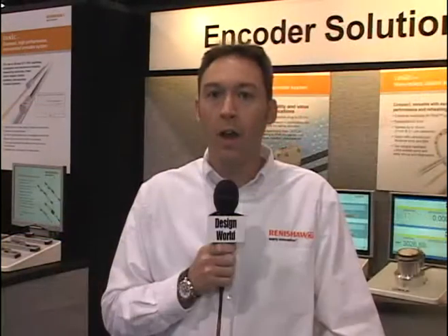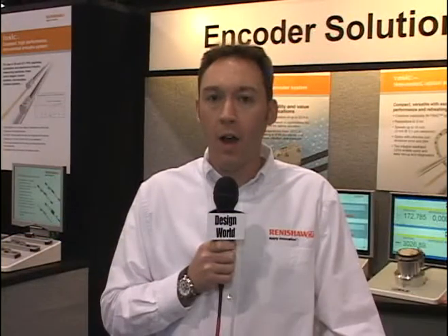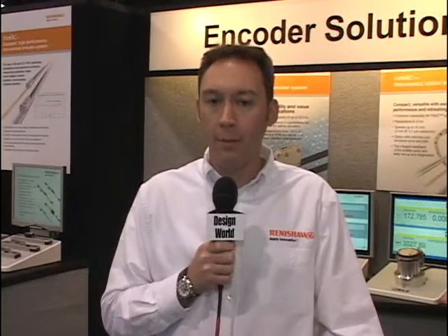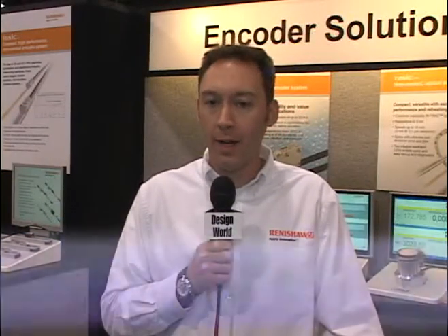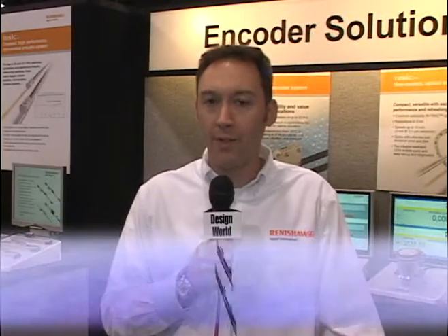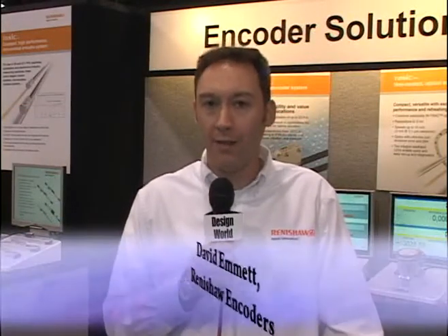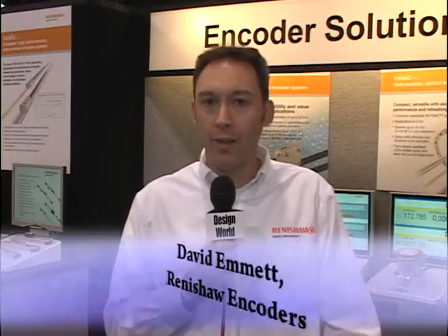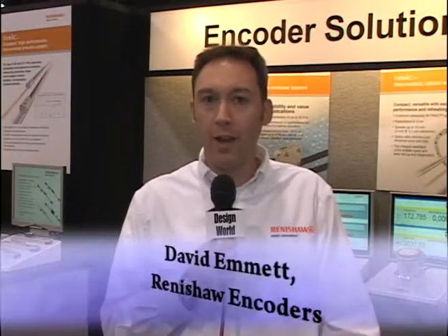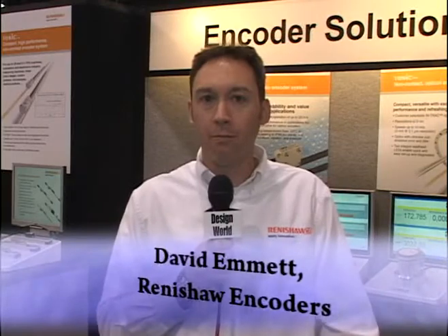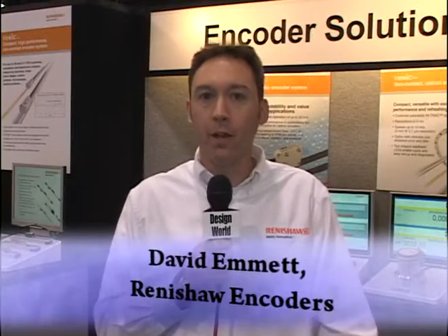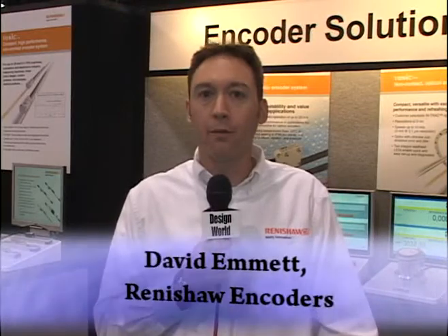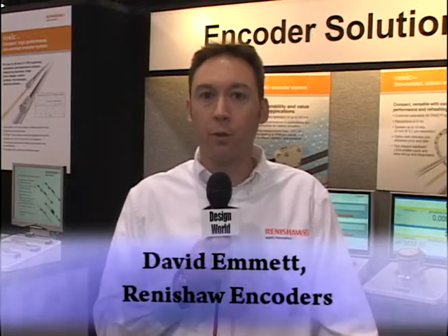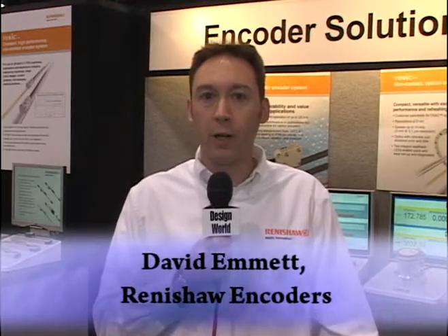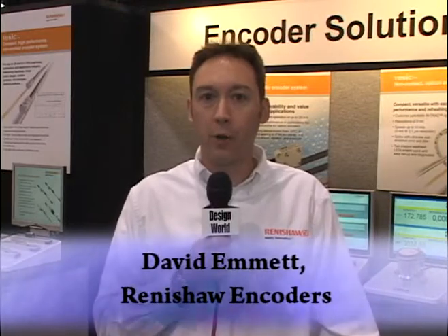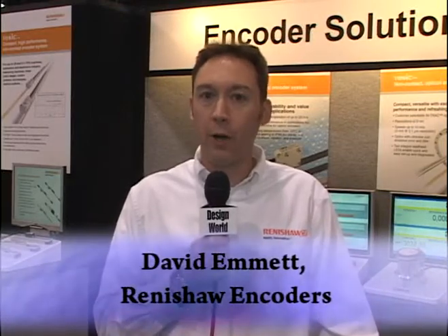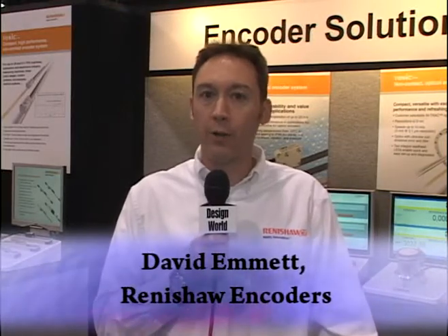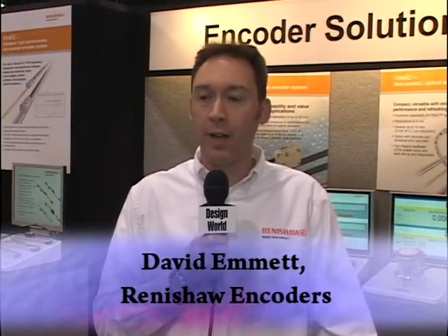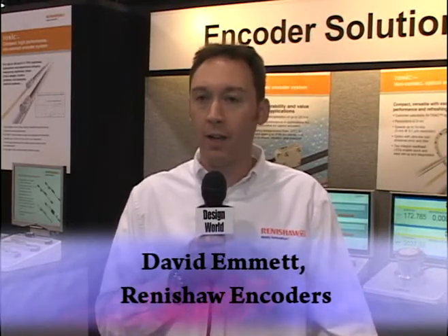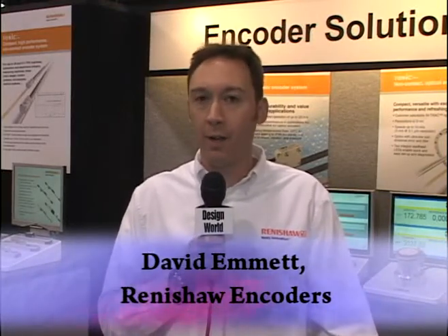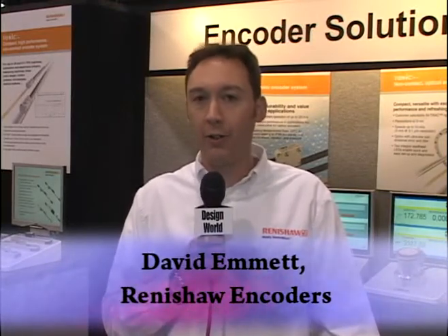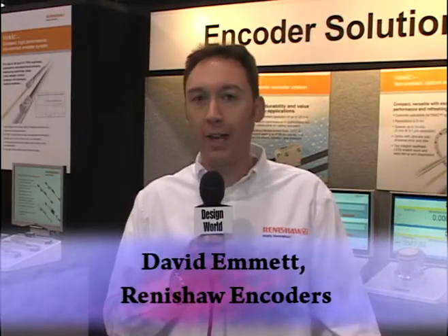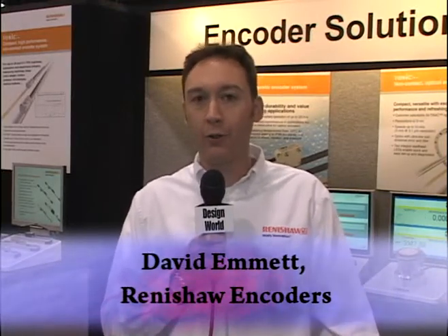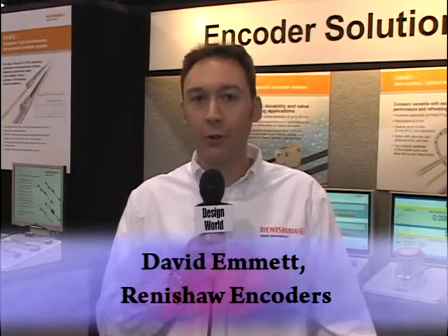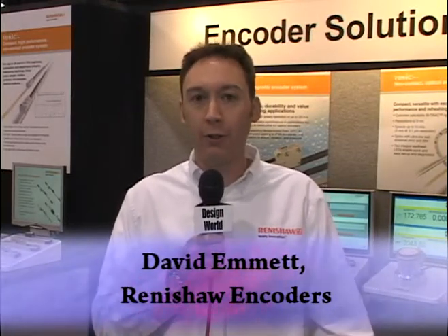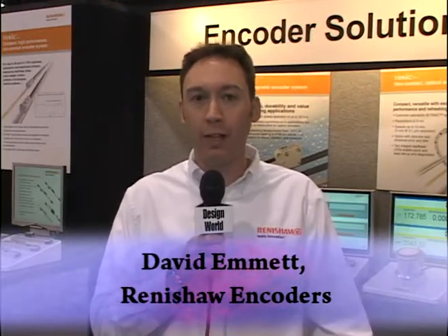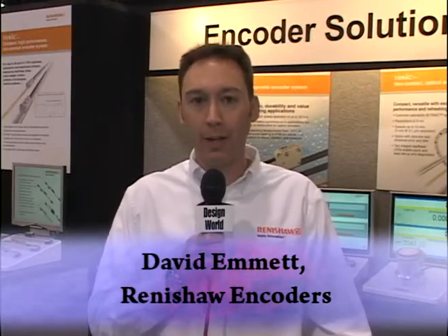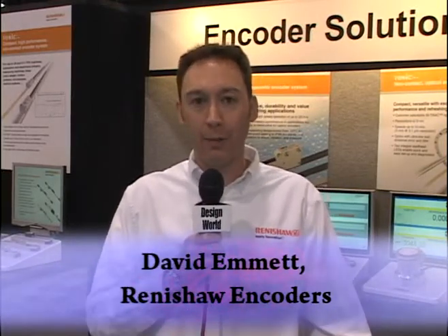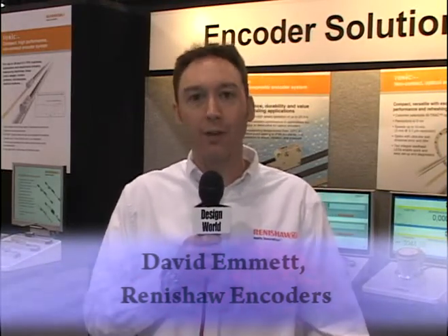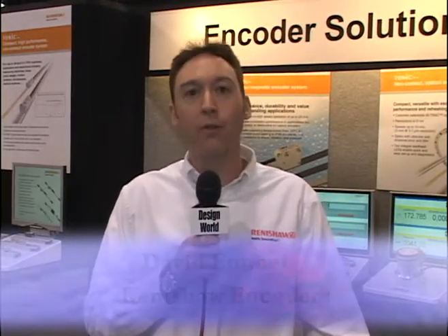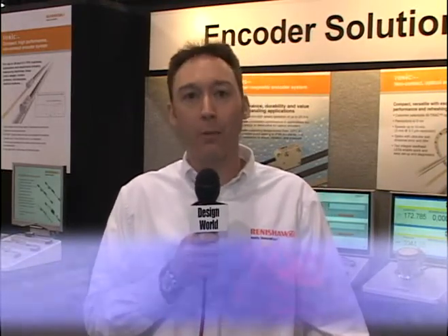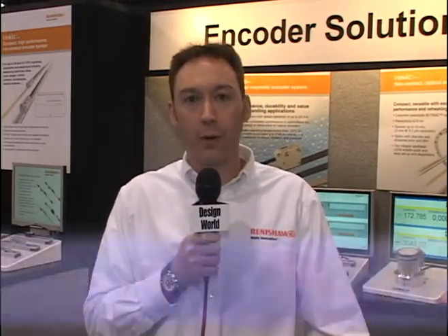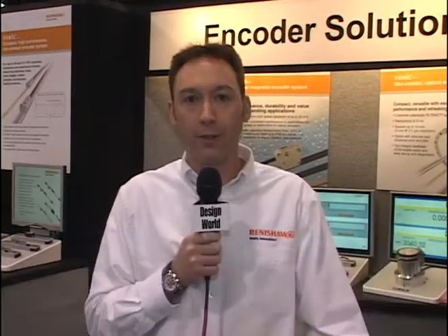Hi, my name is Dave Emmett. I'm with Renishaw Encoders and I'm here today to talk to you a little bit about some of our products.